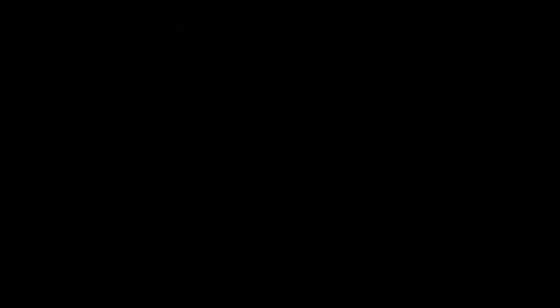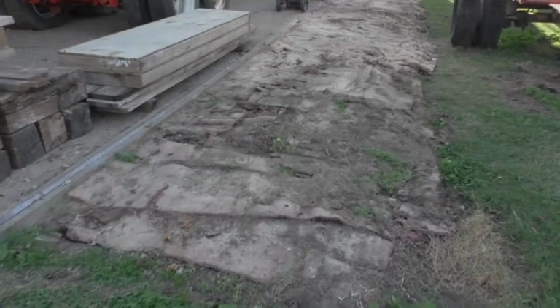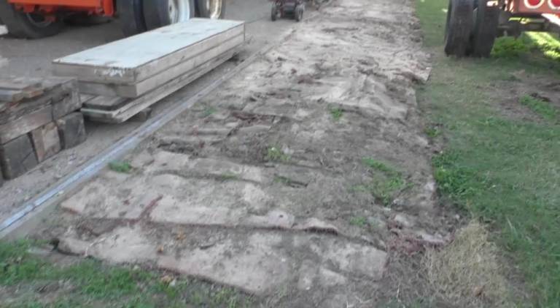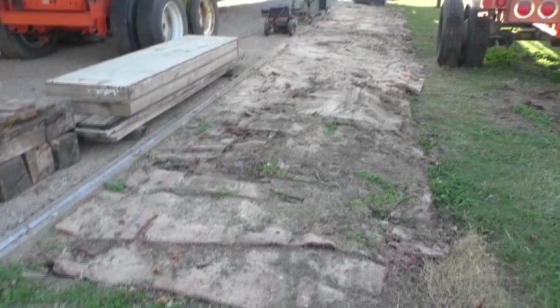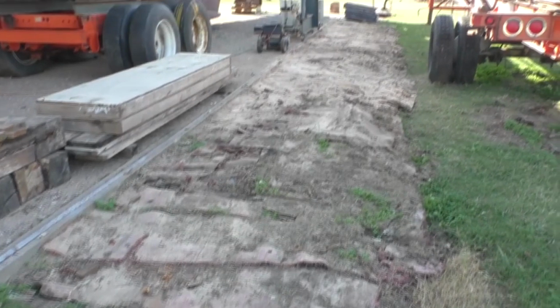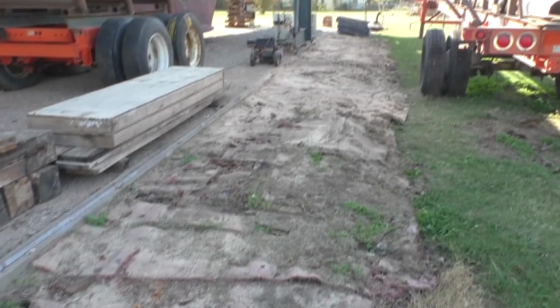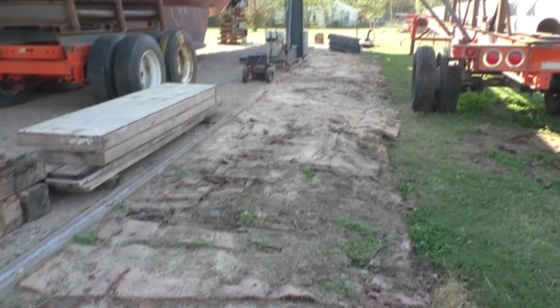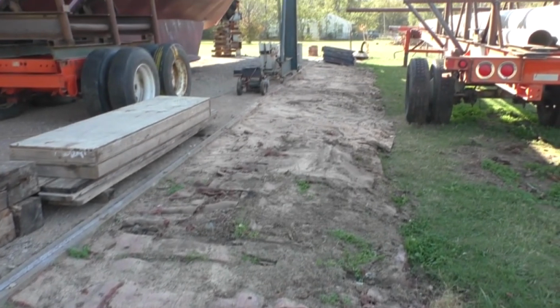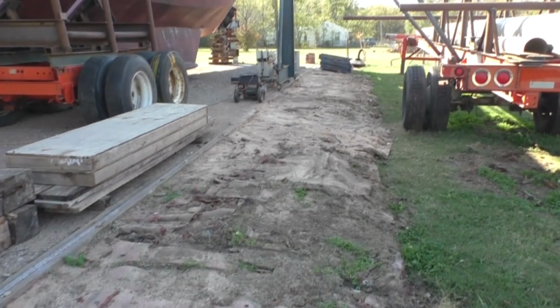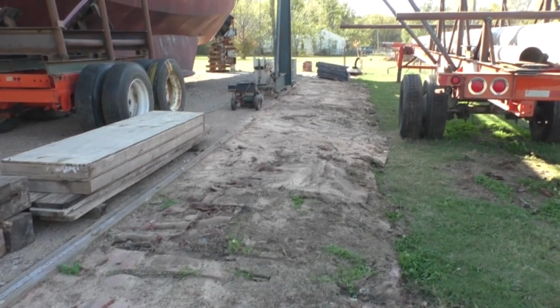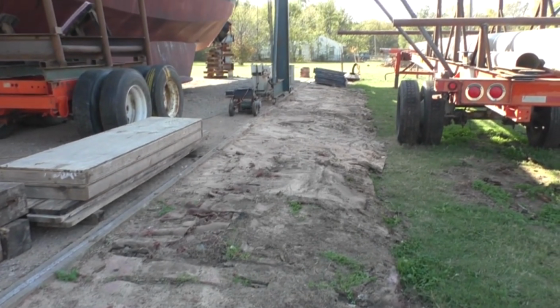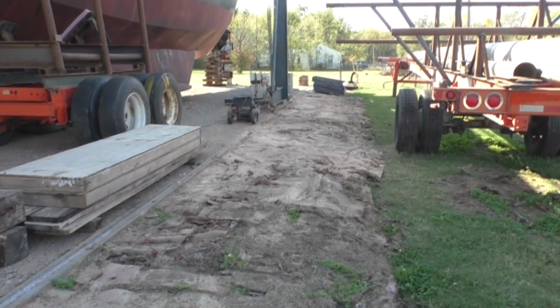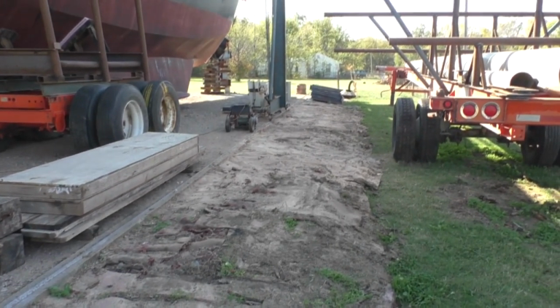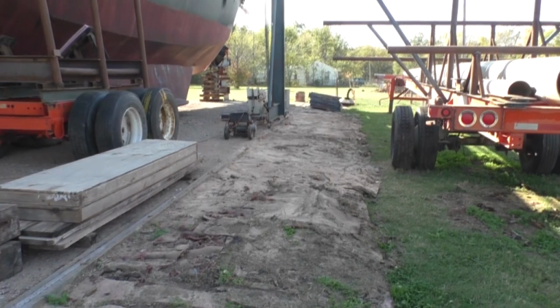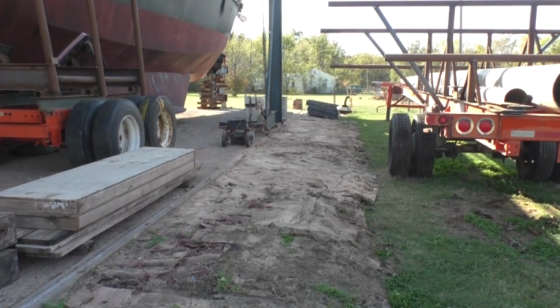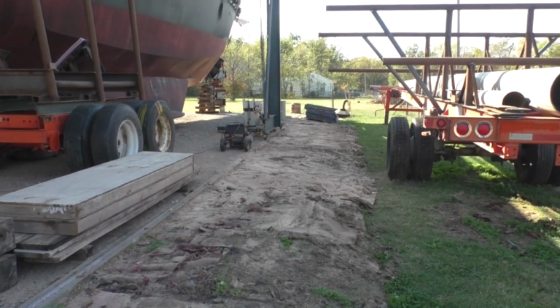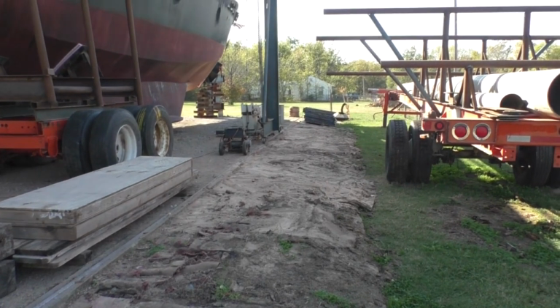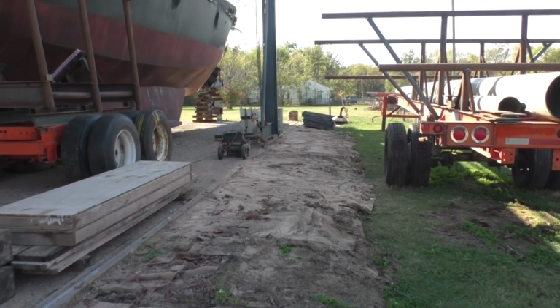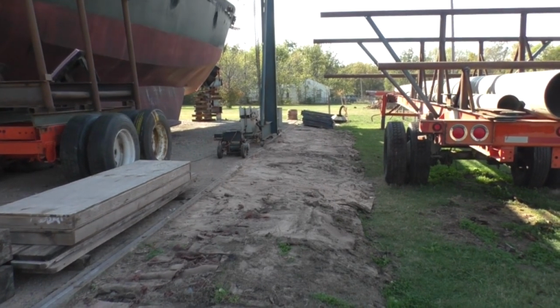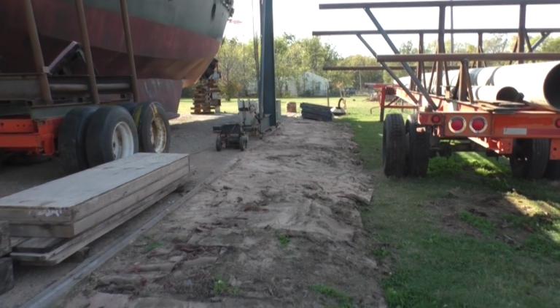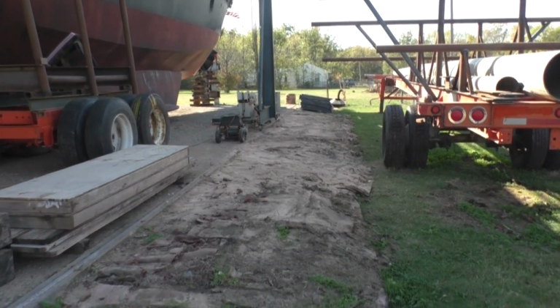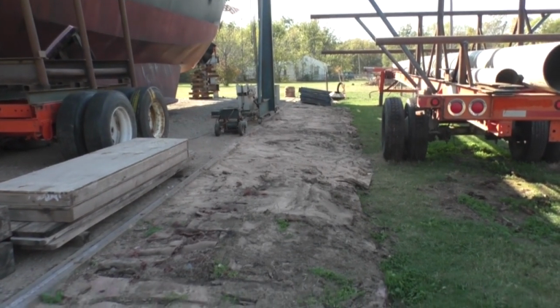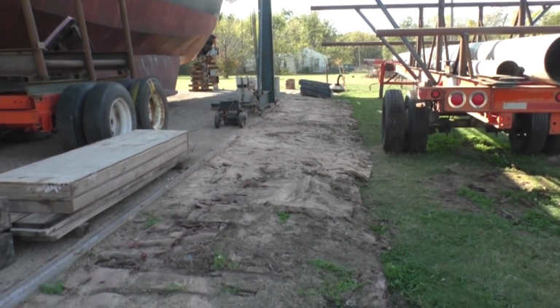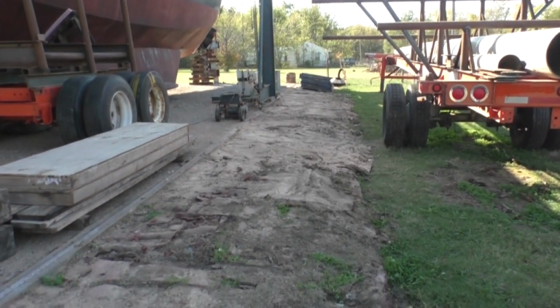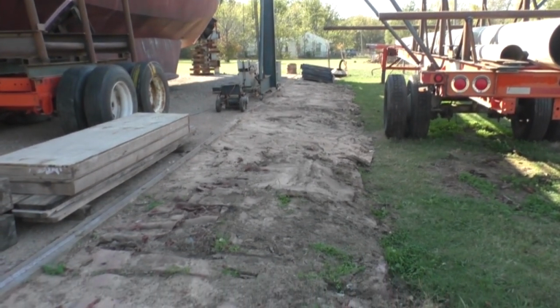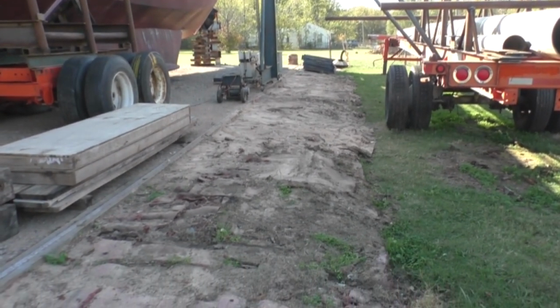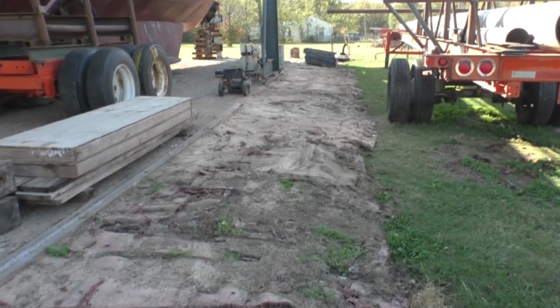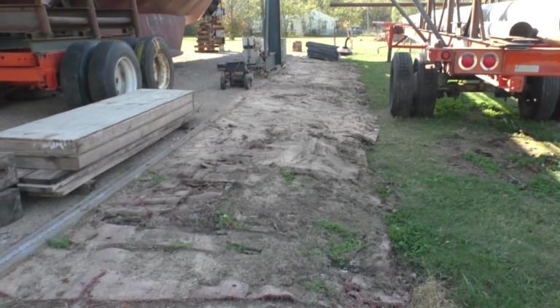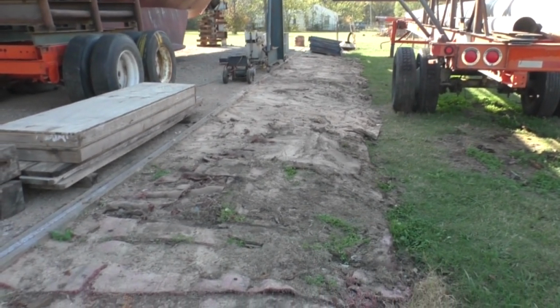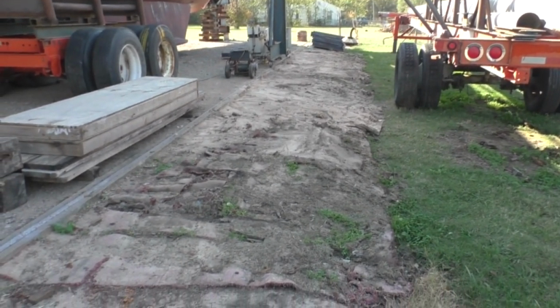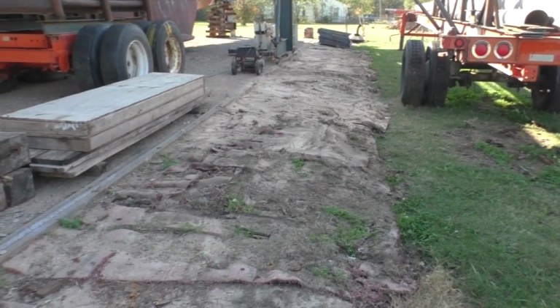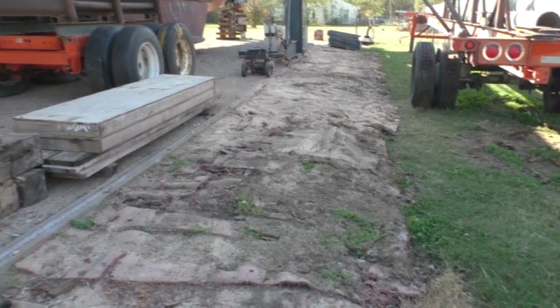Look here — there's a stretch of ground that hadn't seen the light of day in 13 years when we bought the steel. Hallelujah.